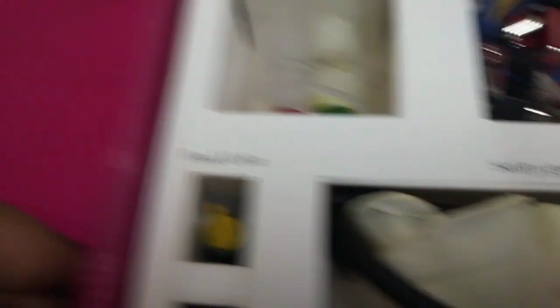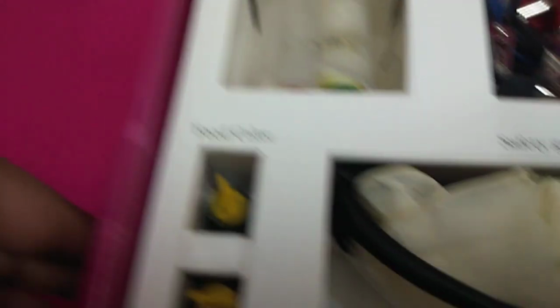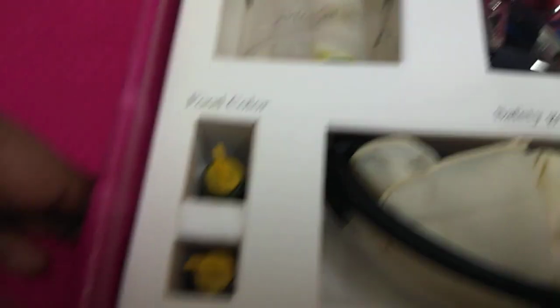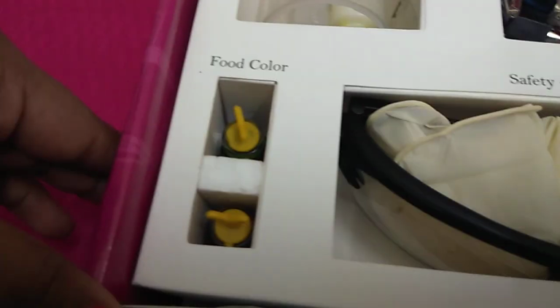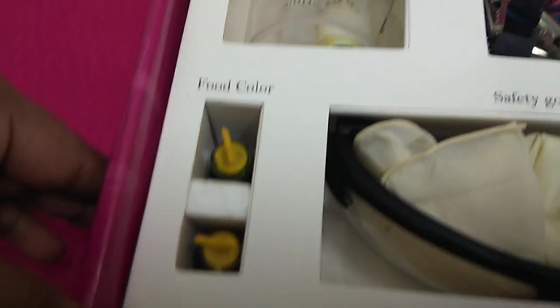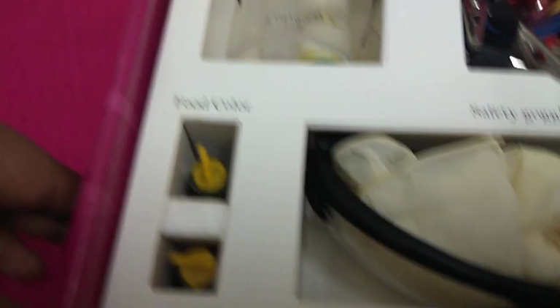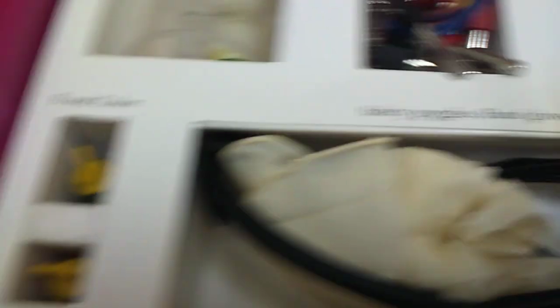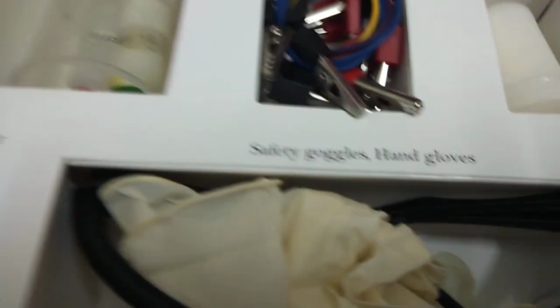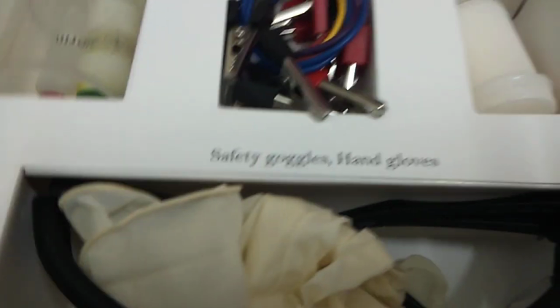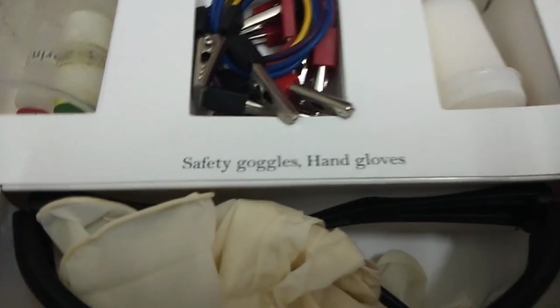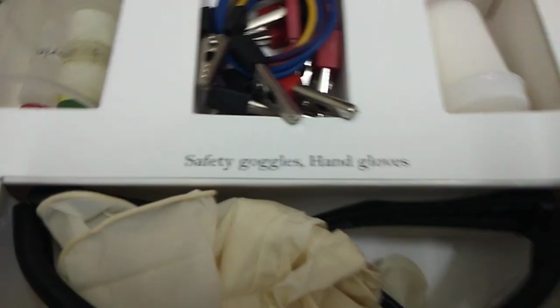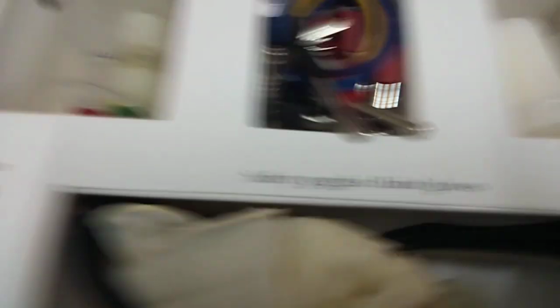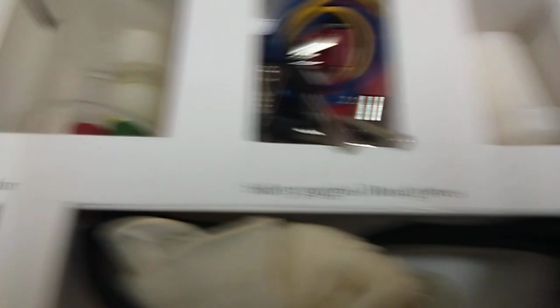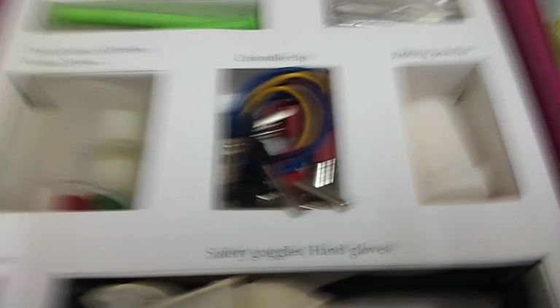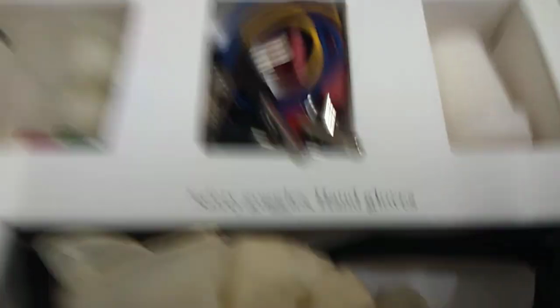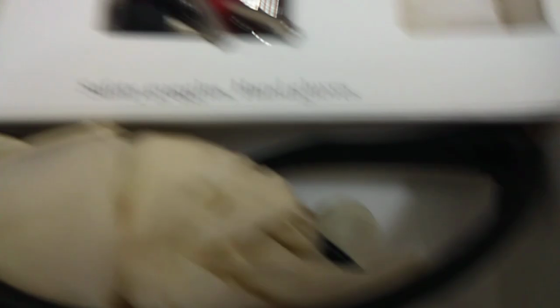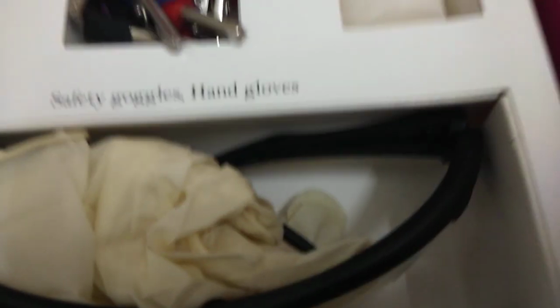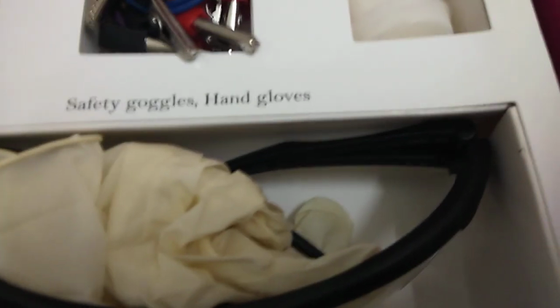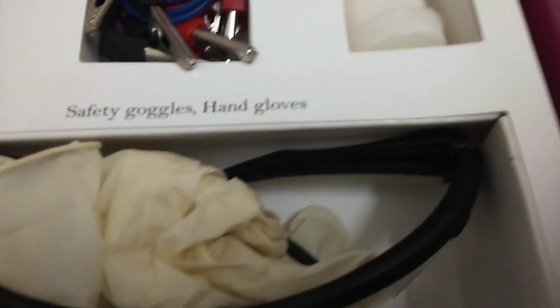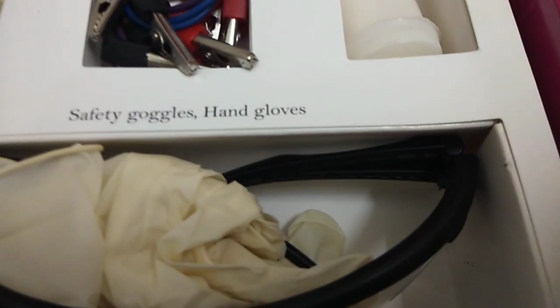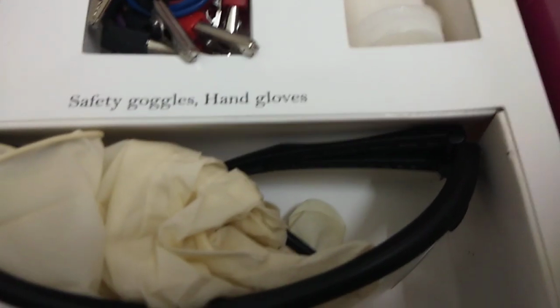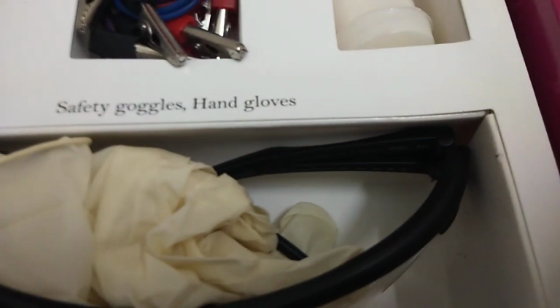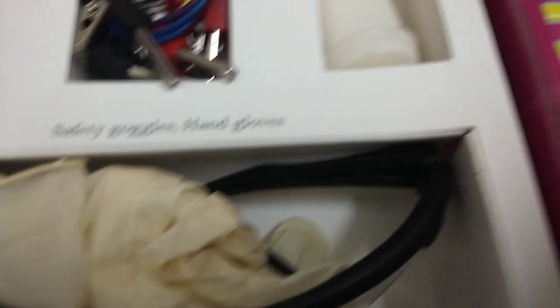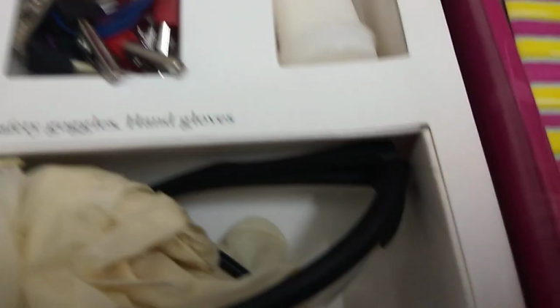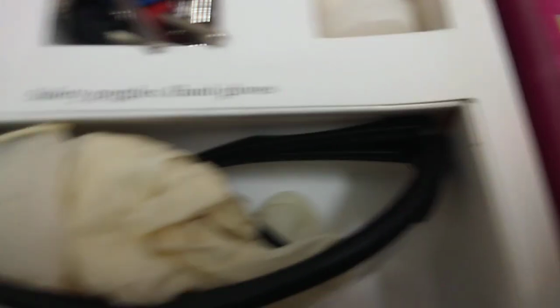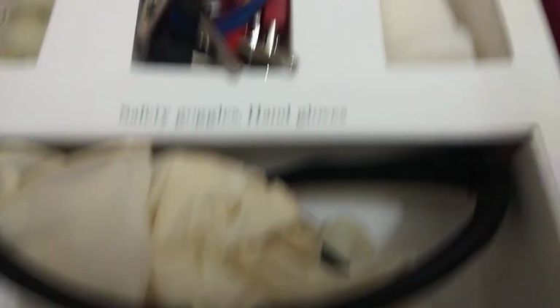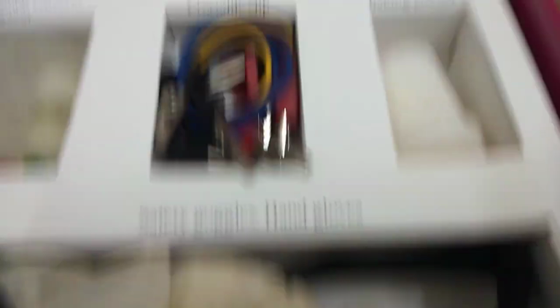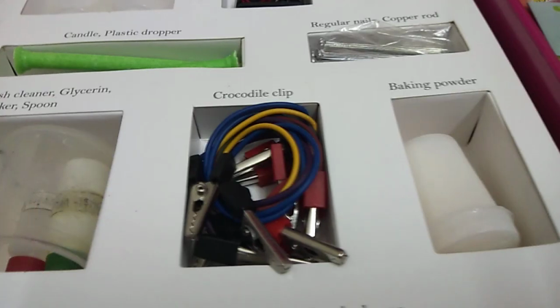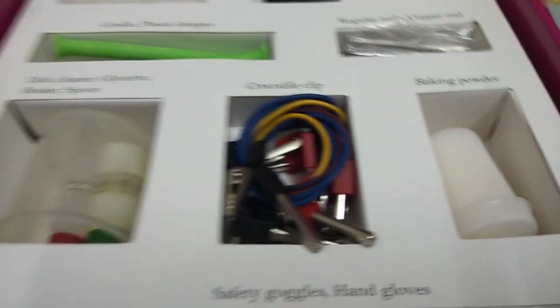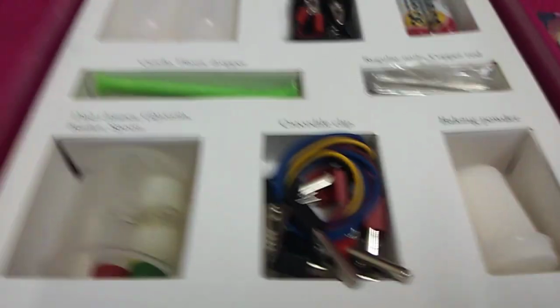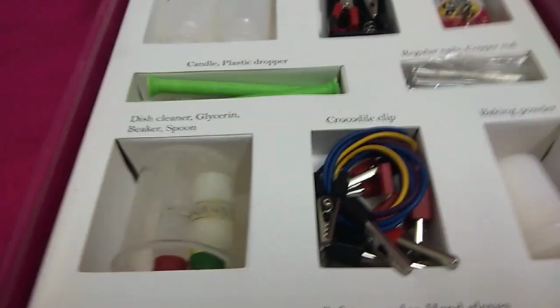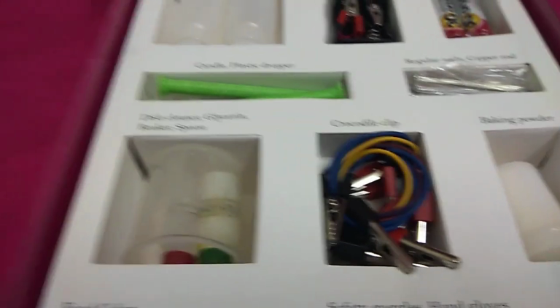We also have some food color. Then we have safety goggles and hand gloves. Of course we need these.